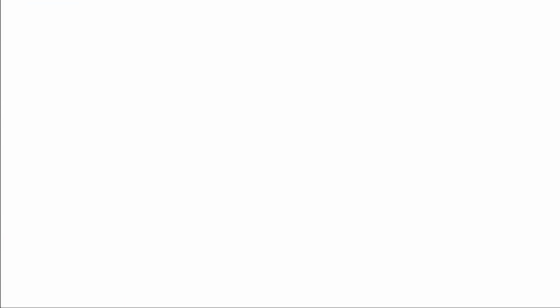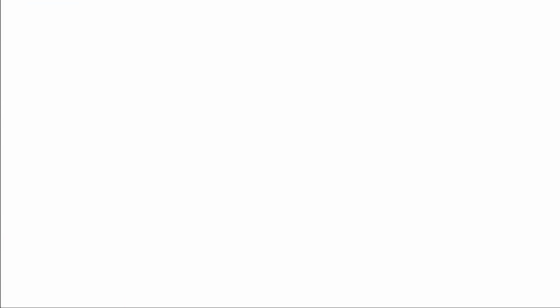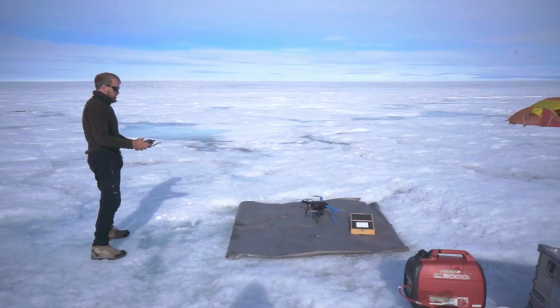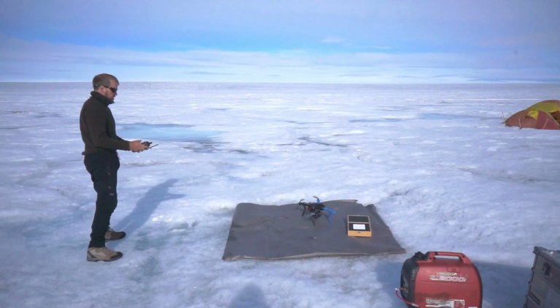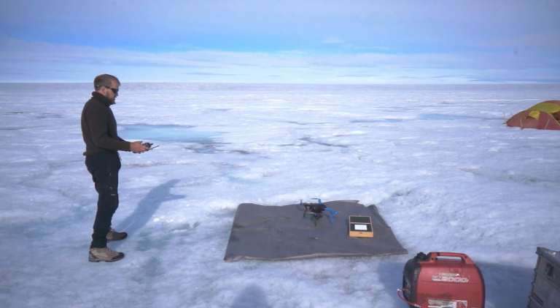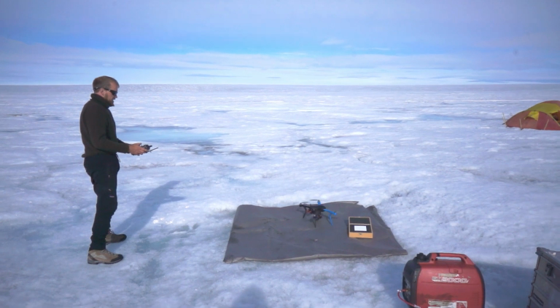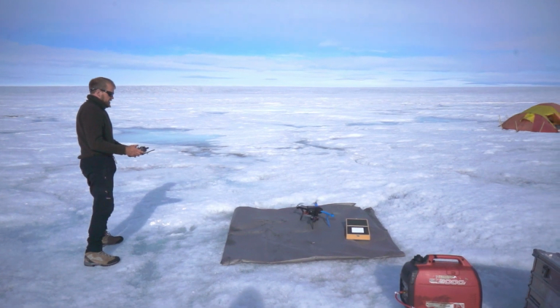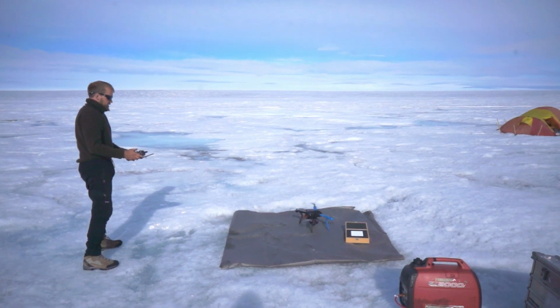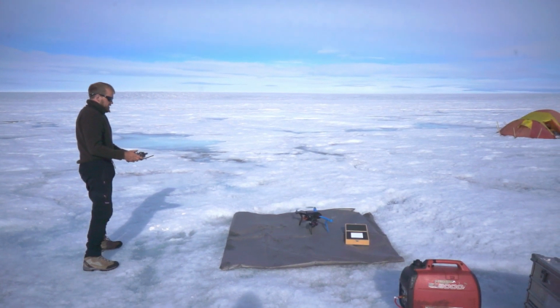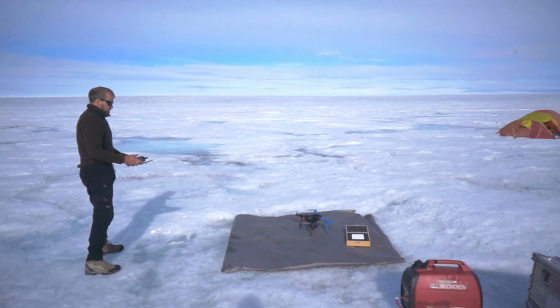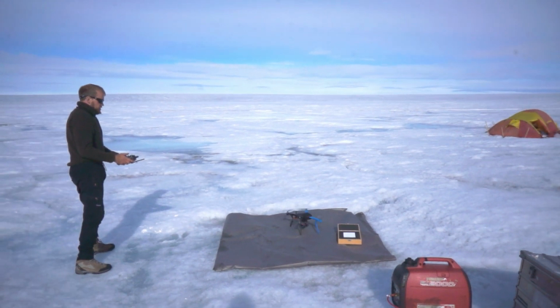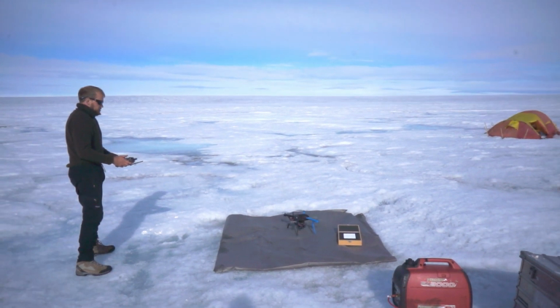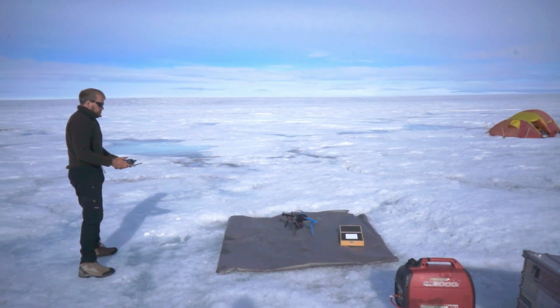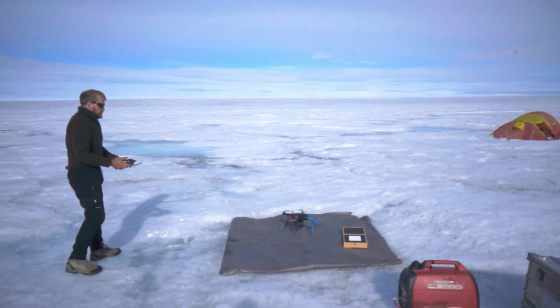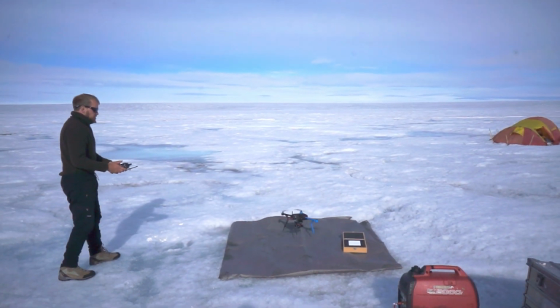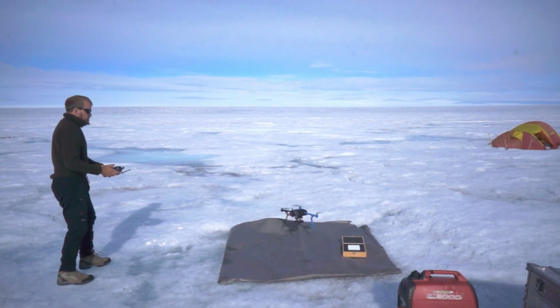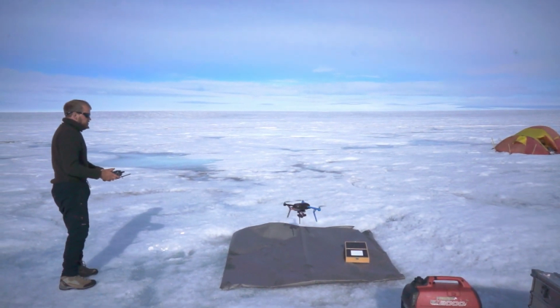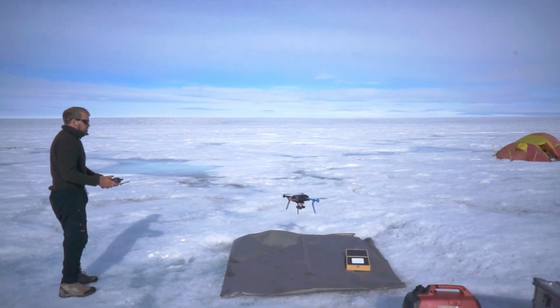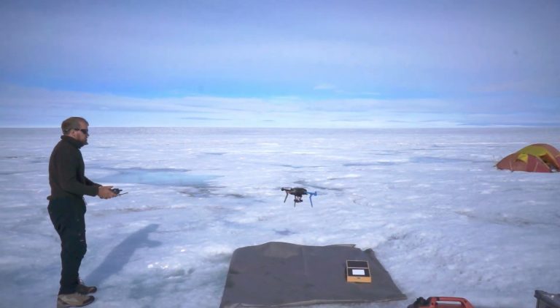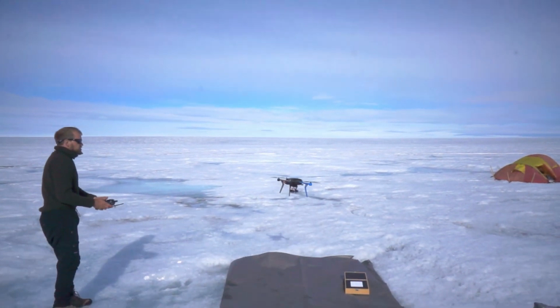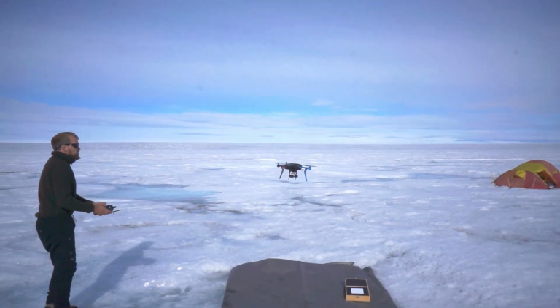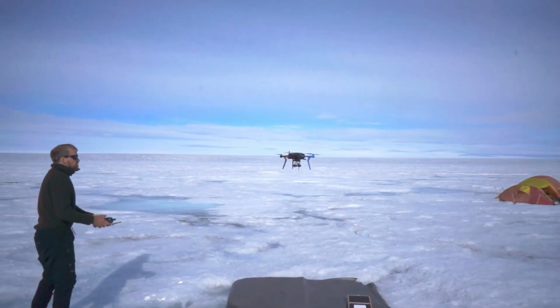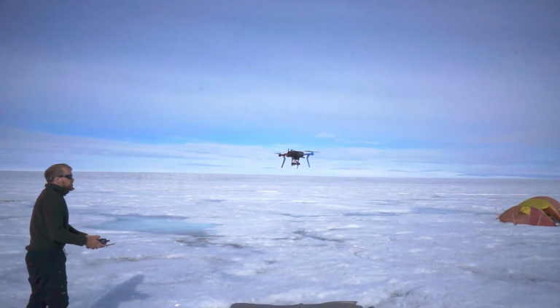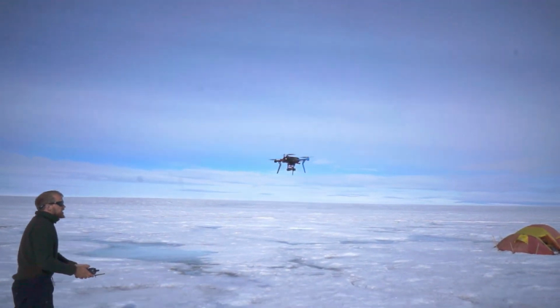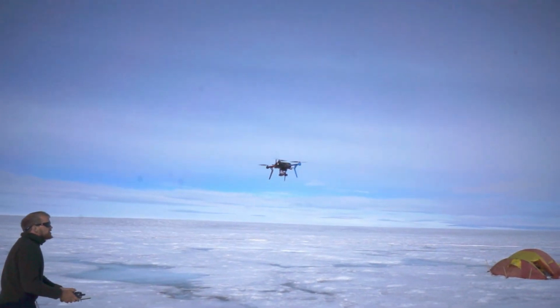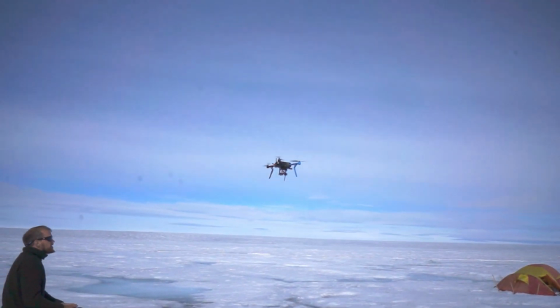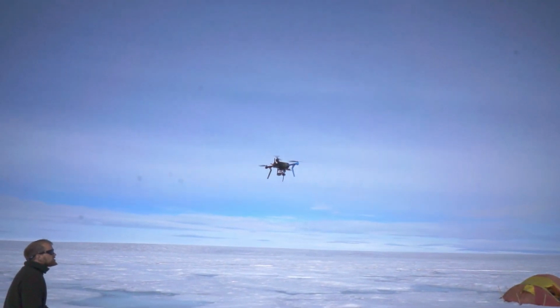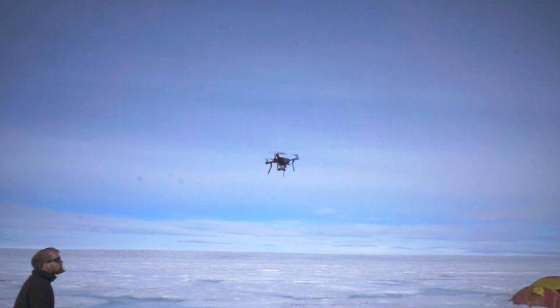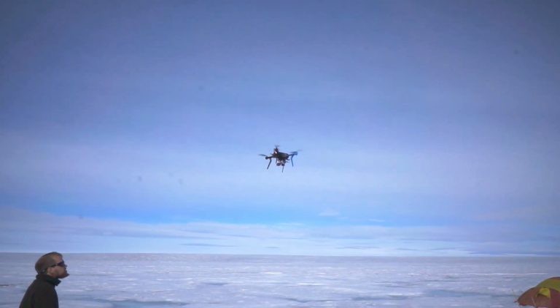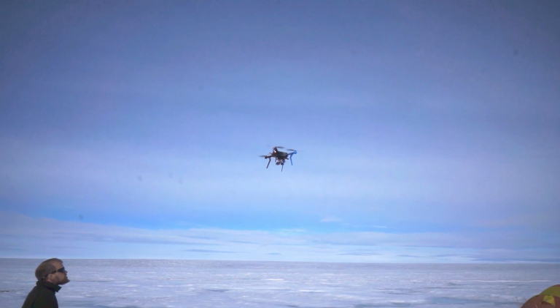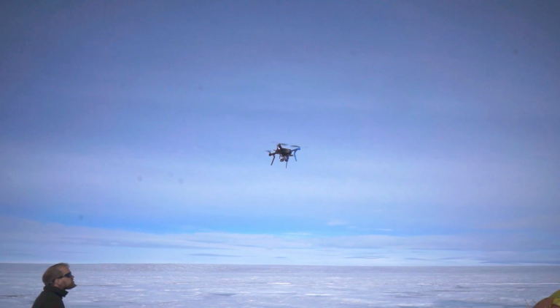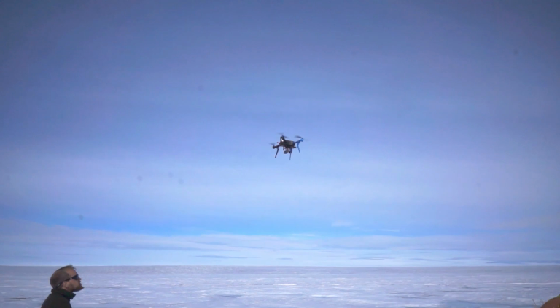Thanks to our supporters, the Dark Snow Project began deploying science drones over Greenland ice.